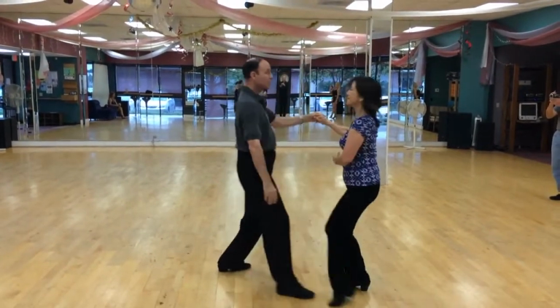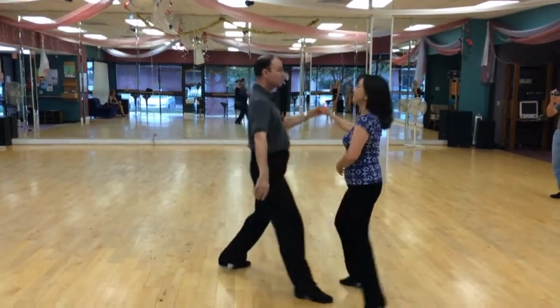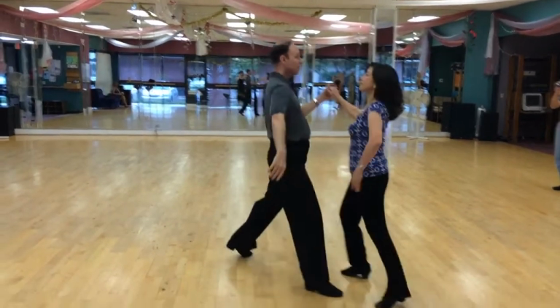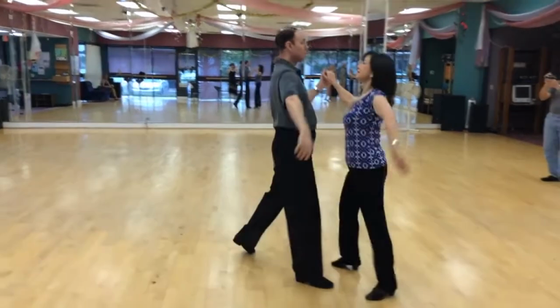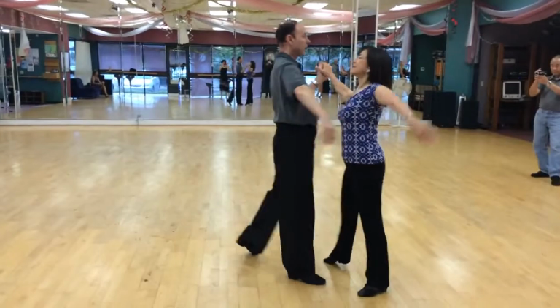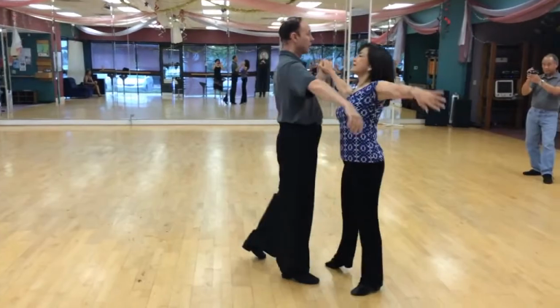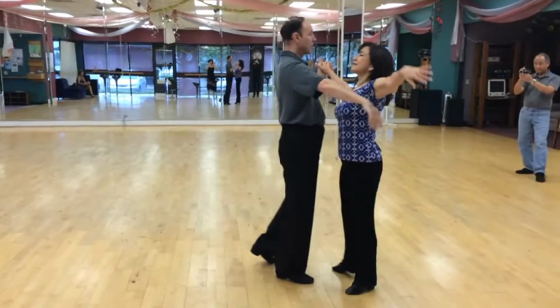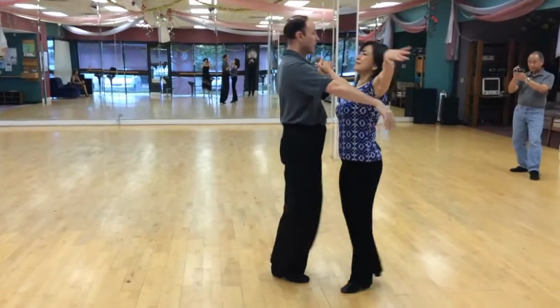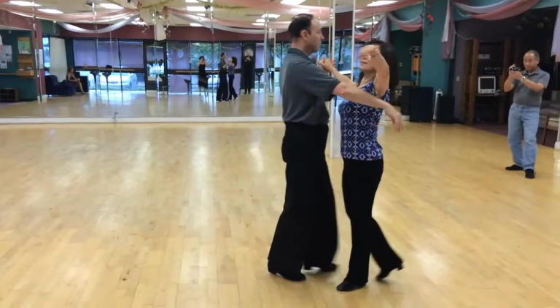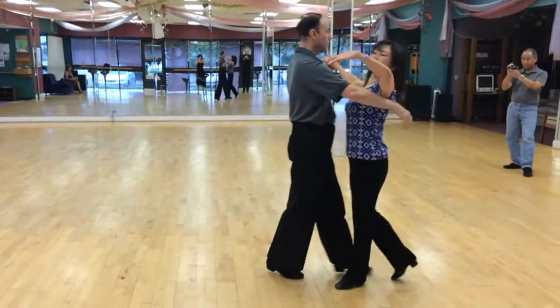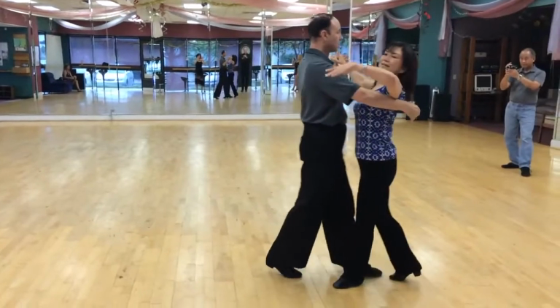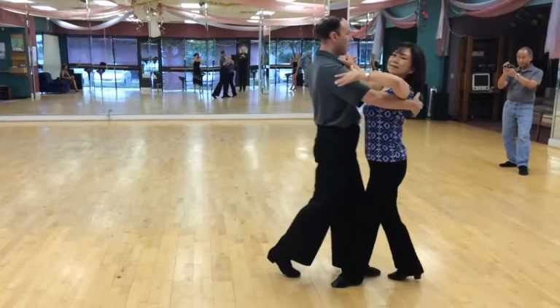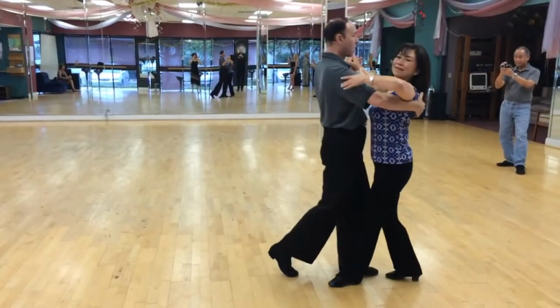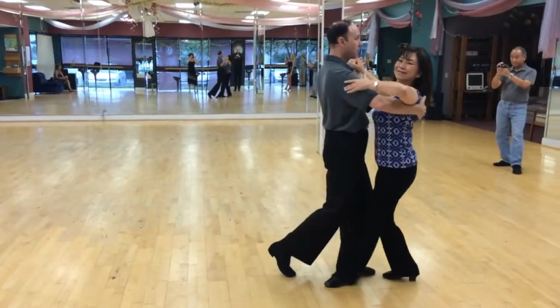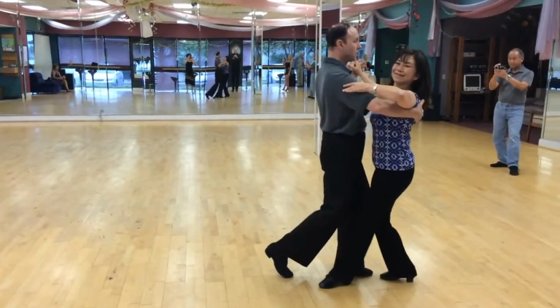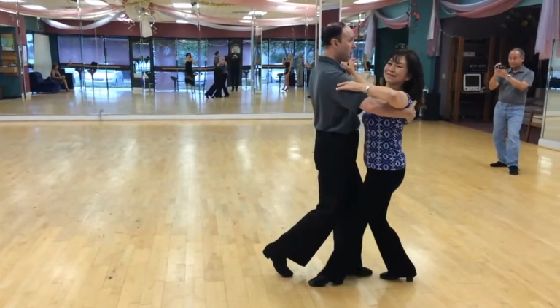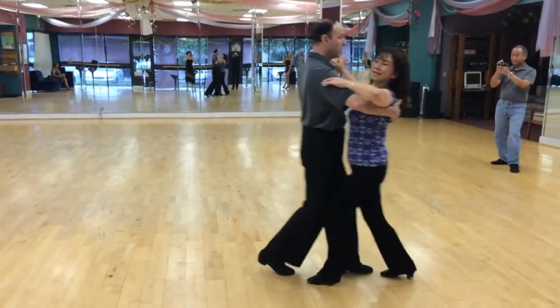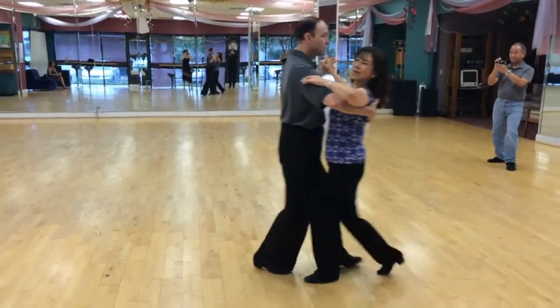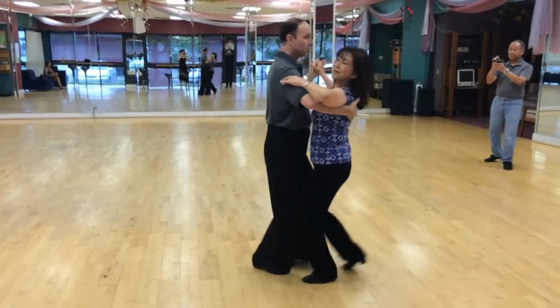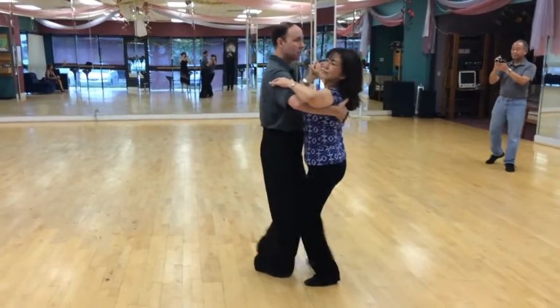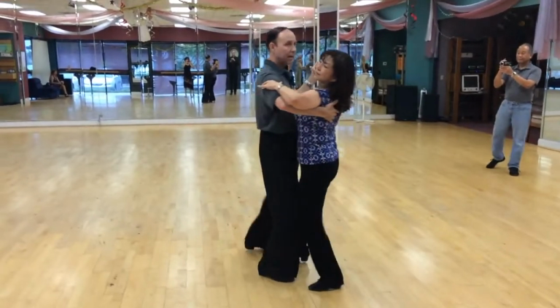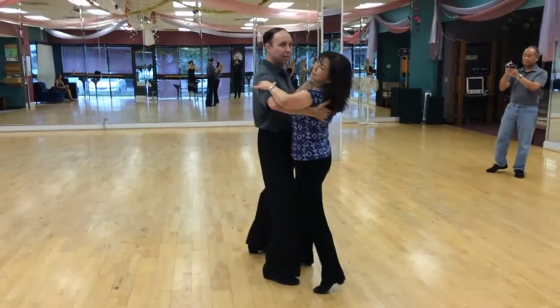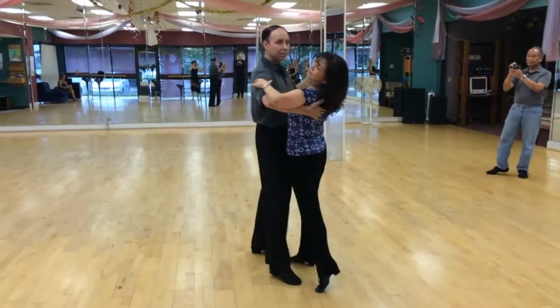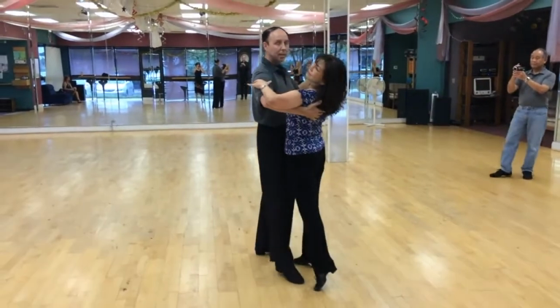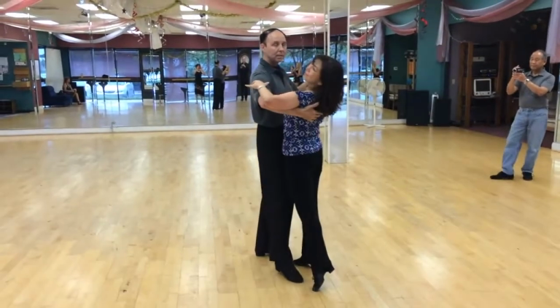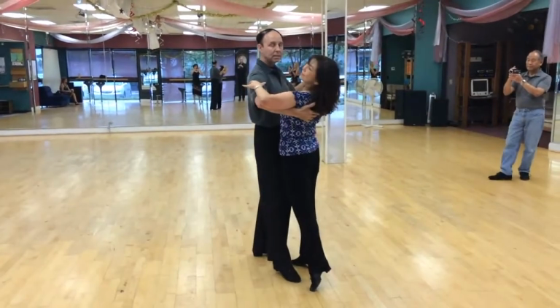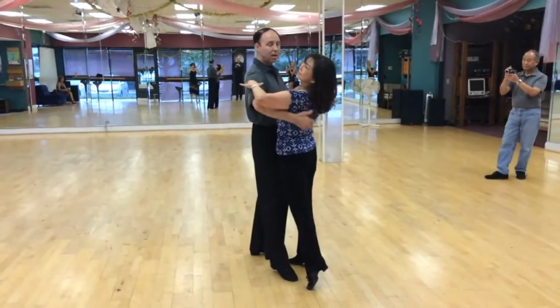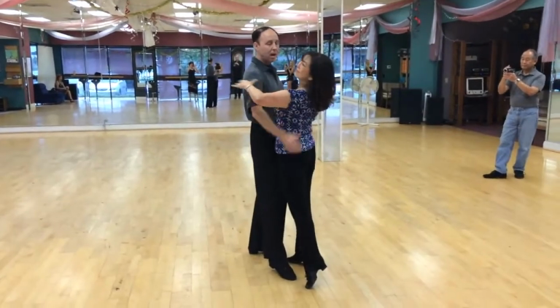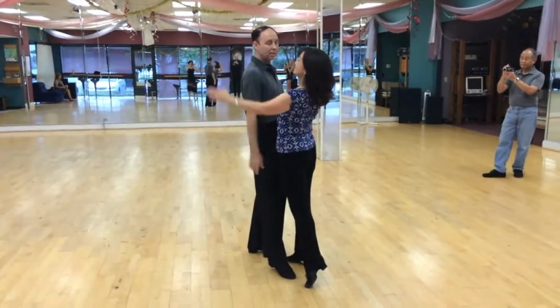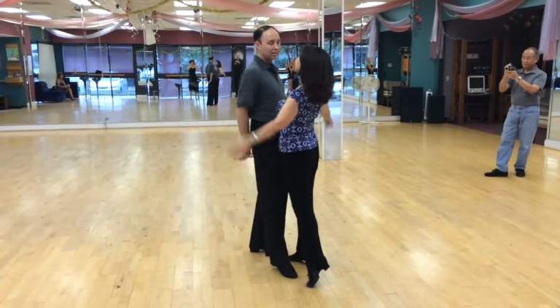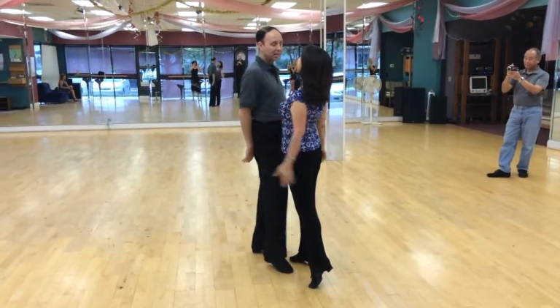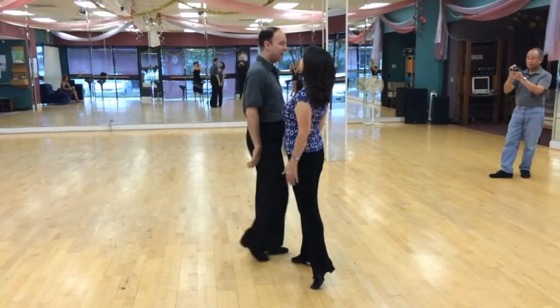And we'll just pick her up back to the top, back to the beginning. Okay.